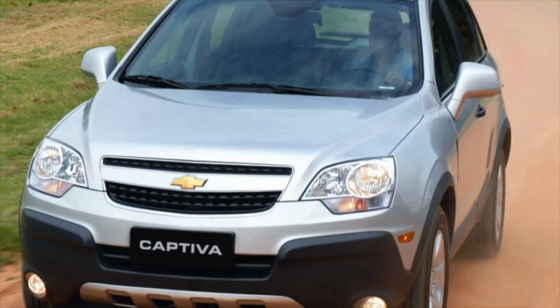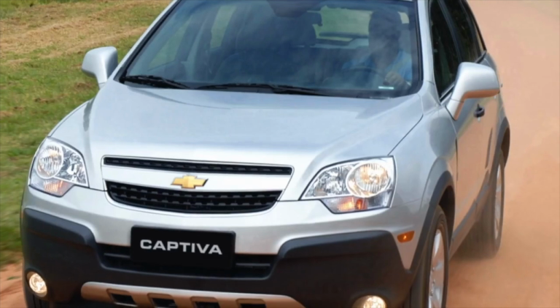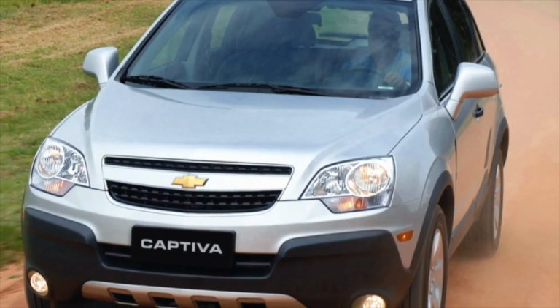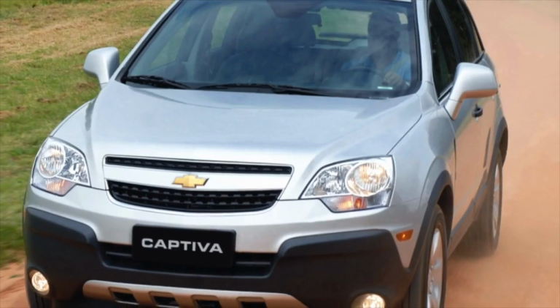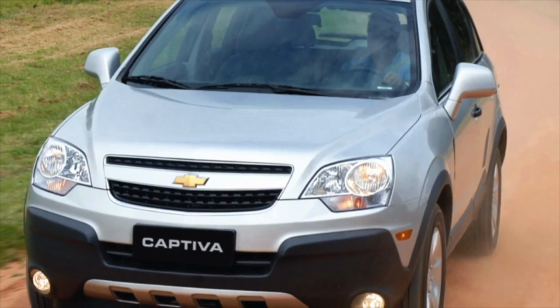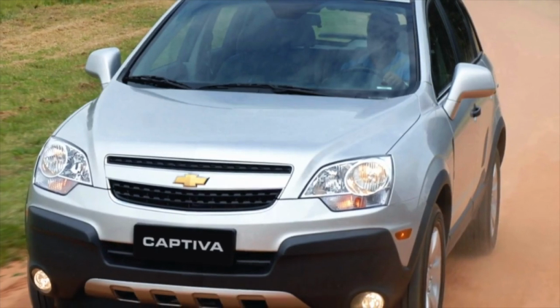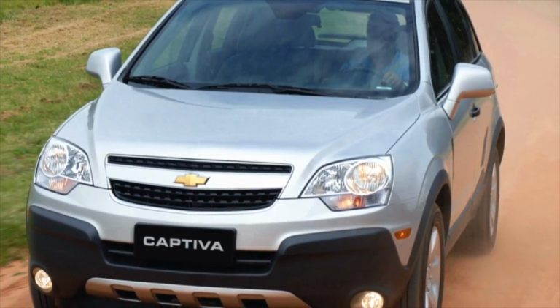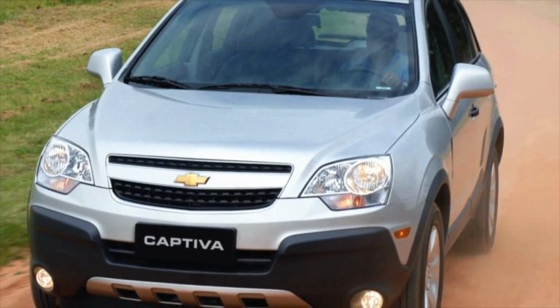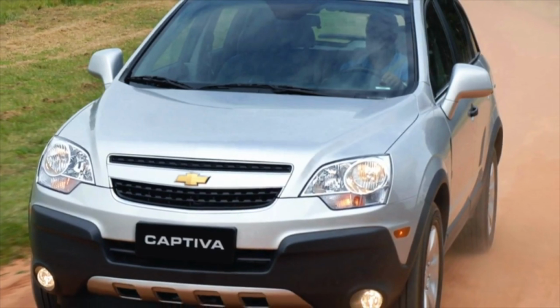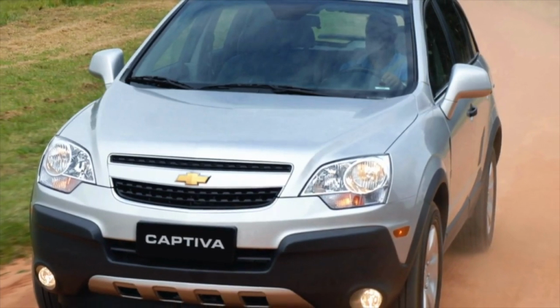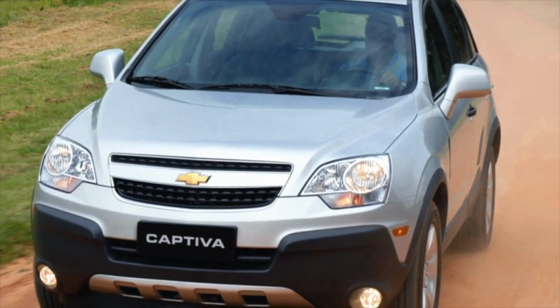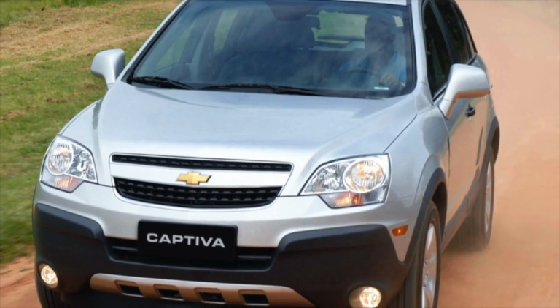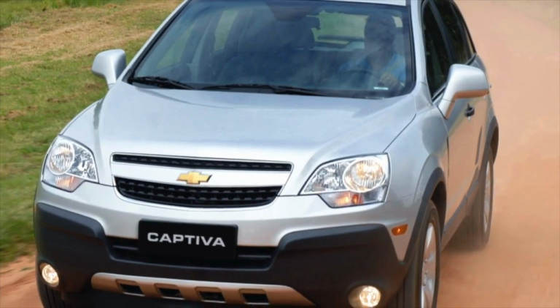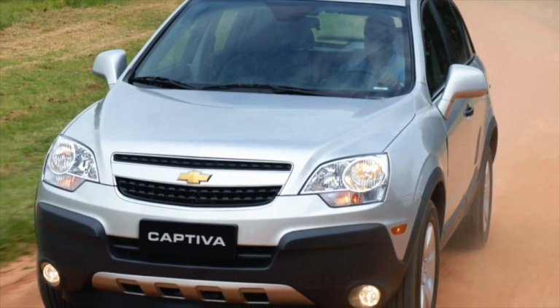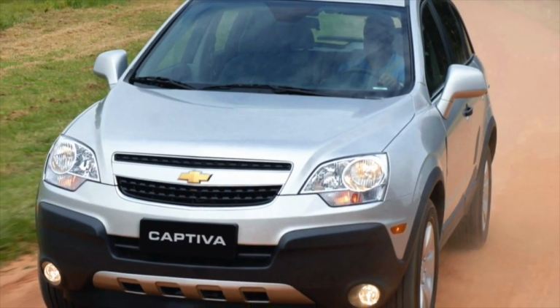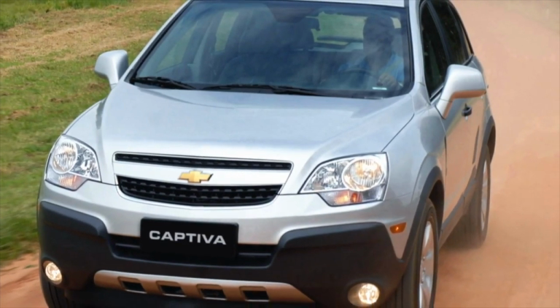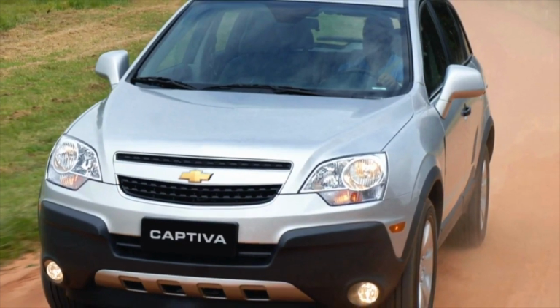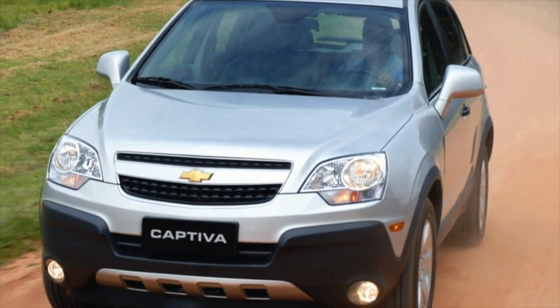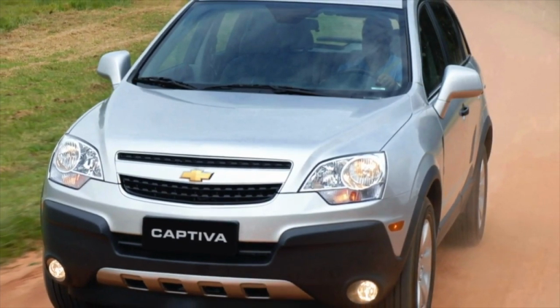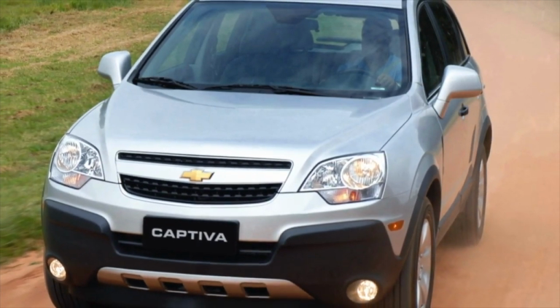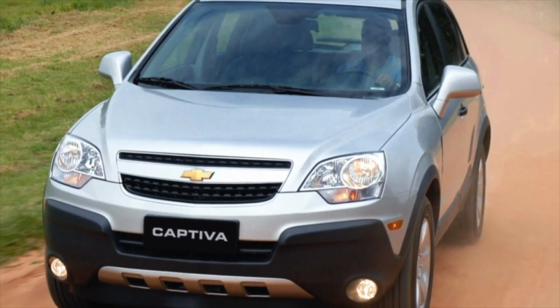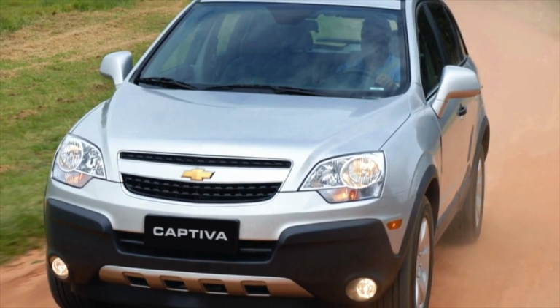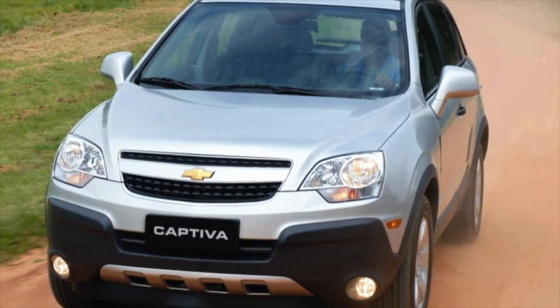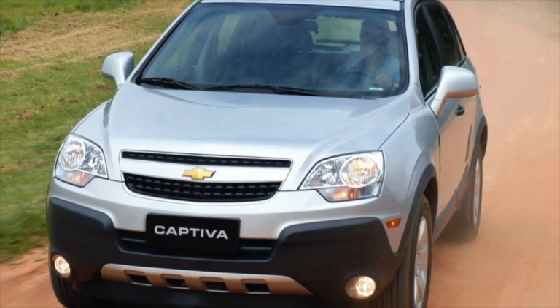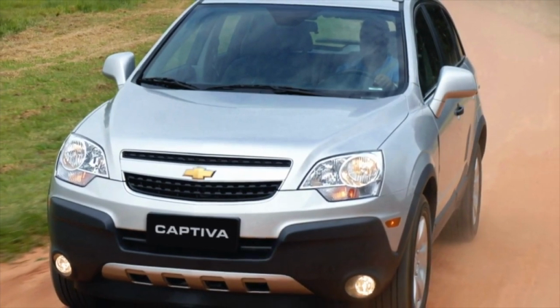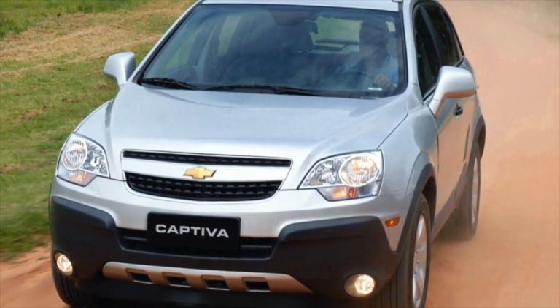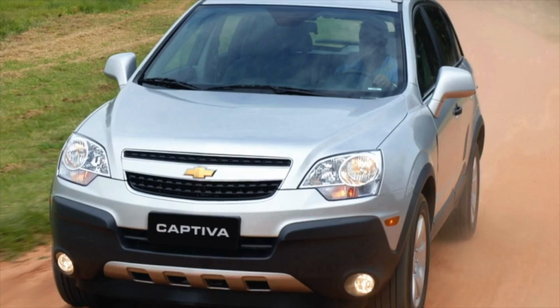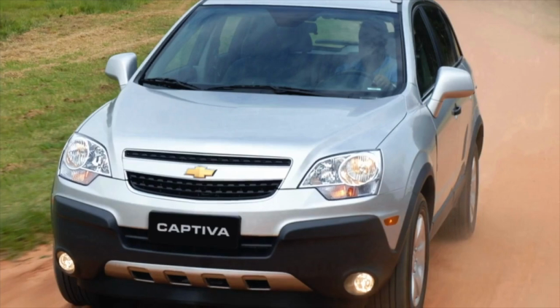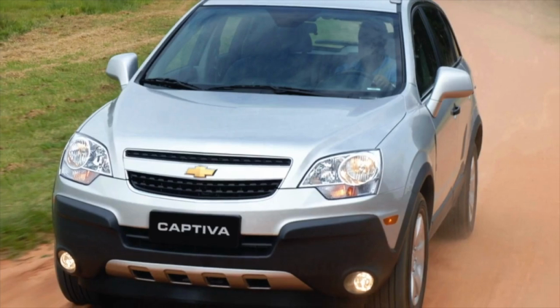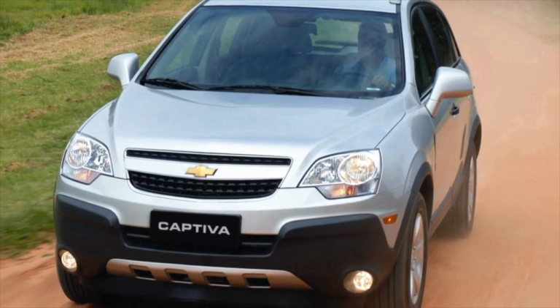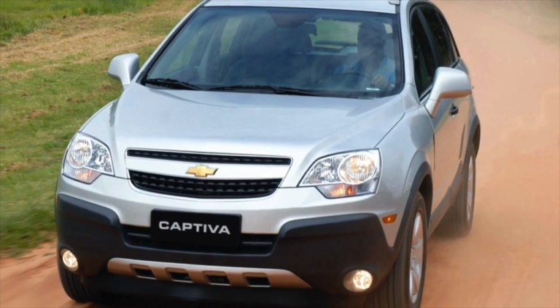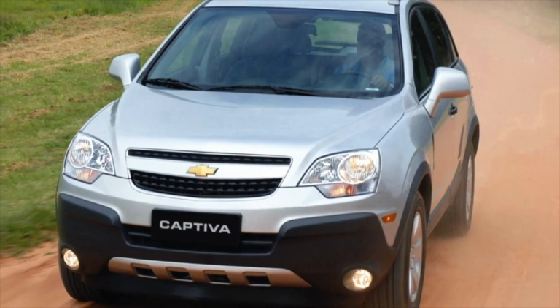Greetings dear friends! I present to your attention the most common malfunctions and breakdowns that occur on the Chevrolet Captiva.